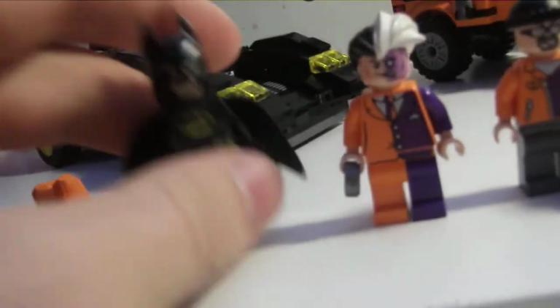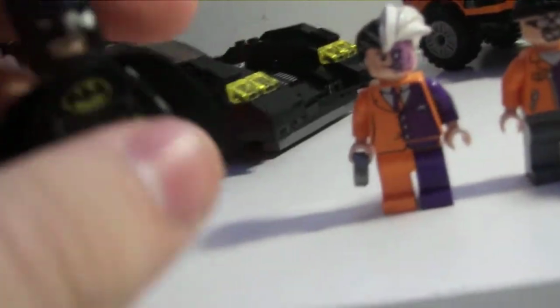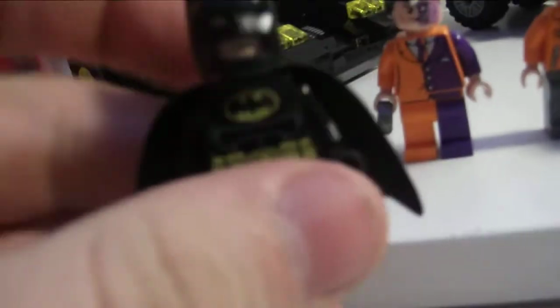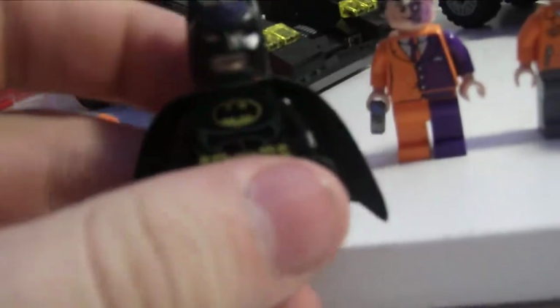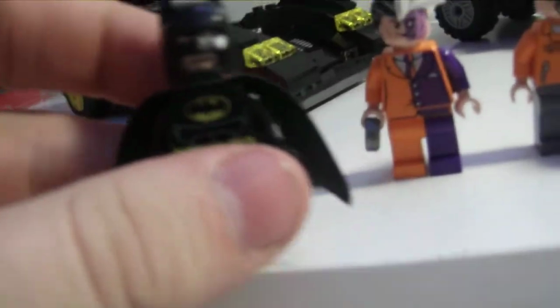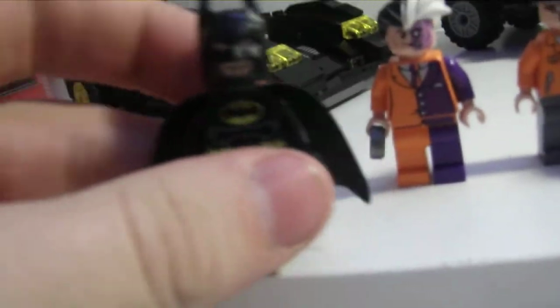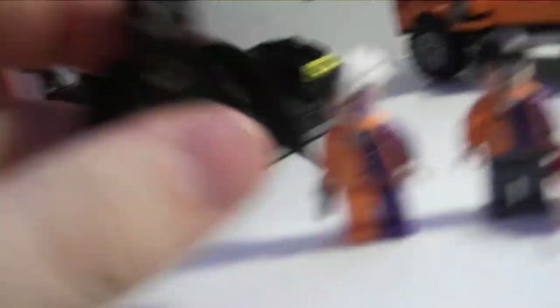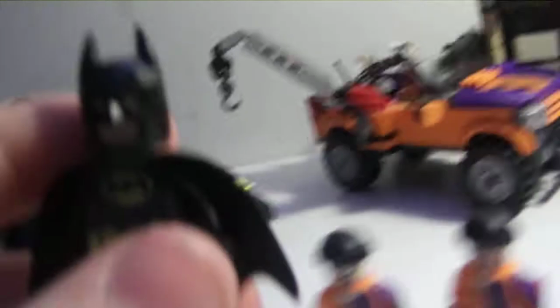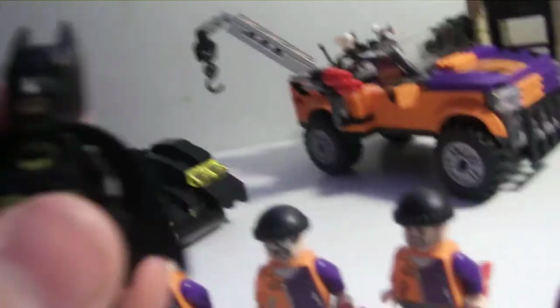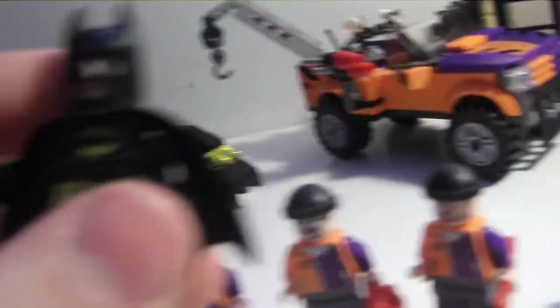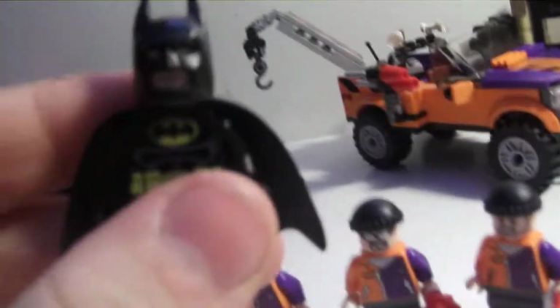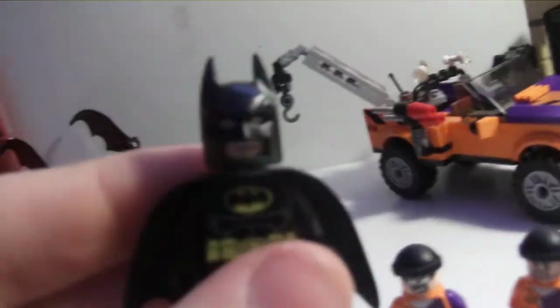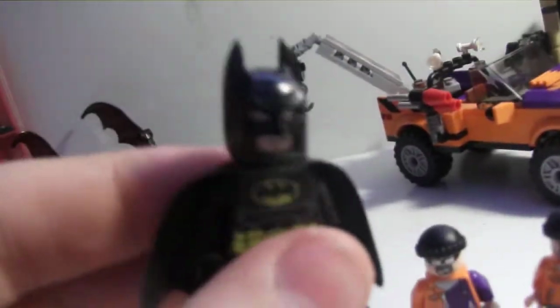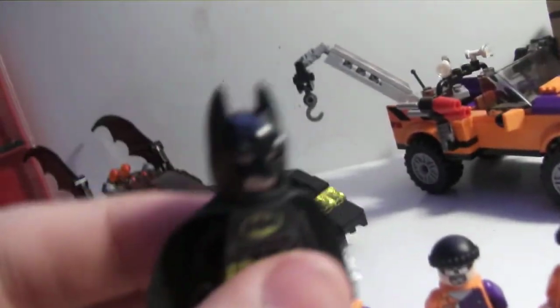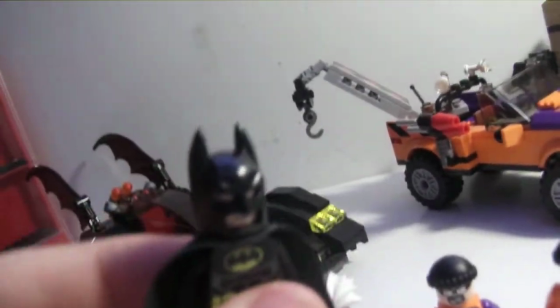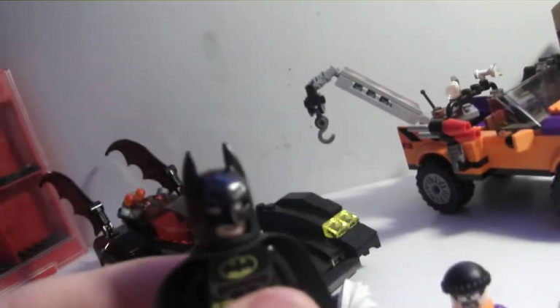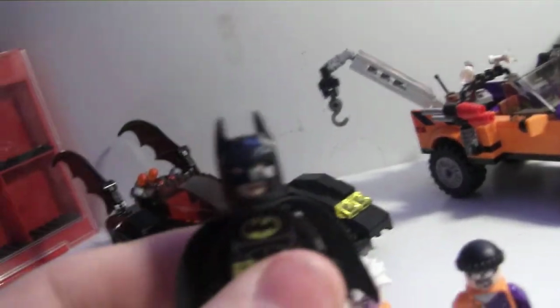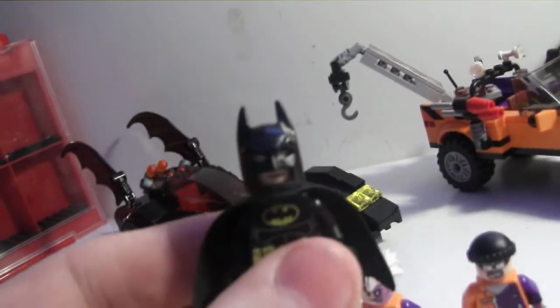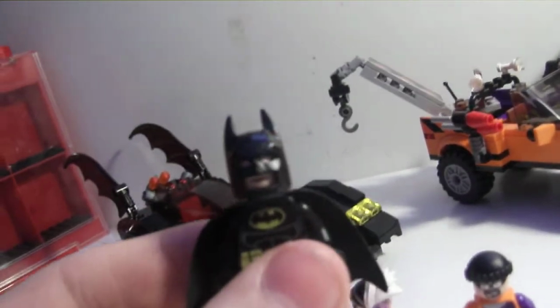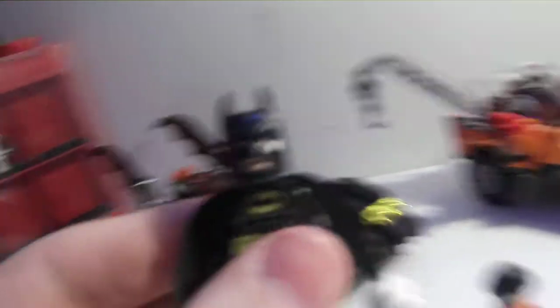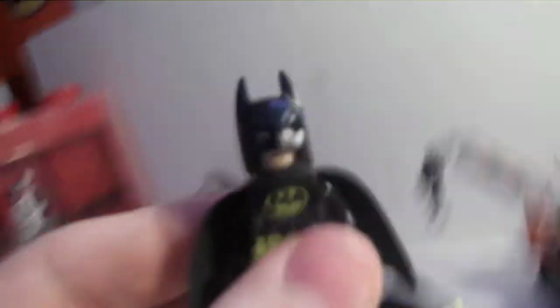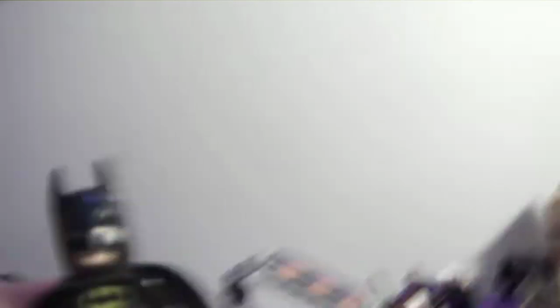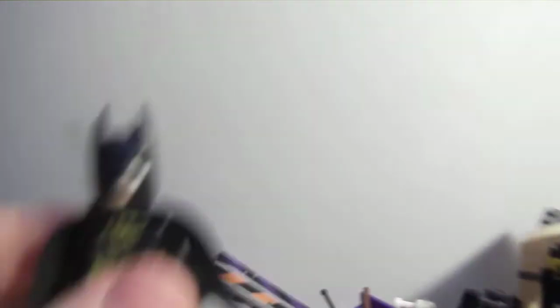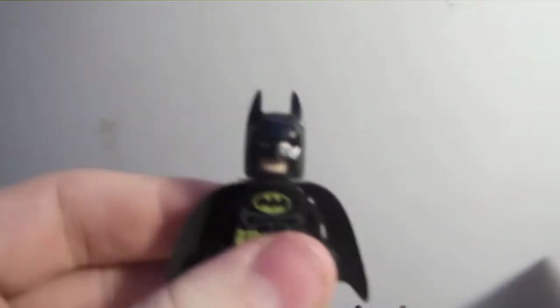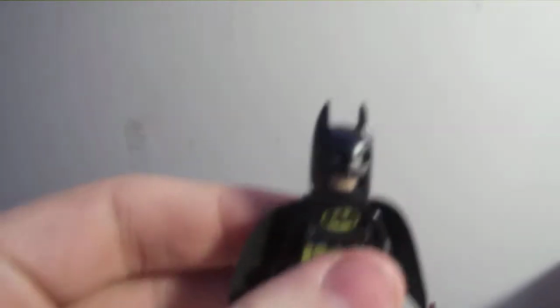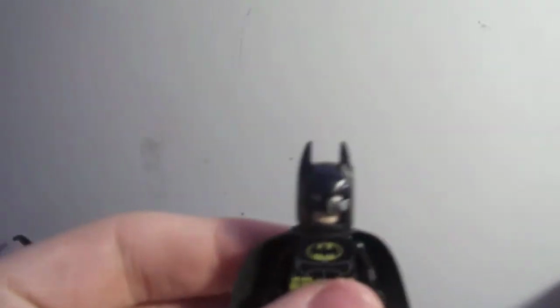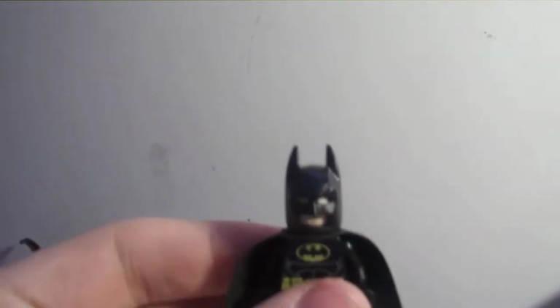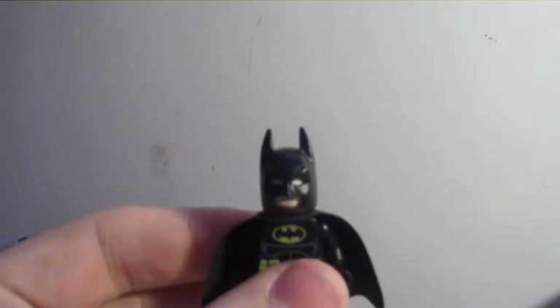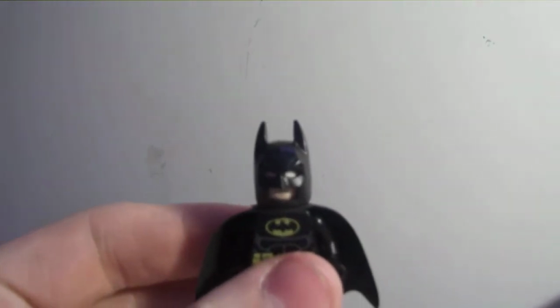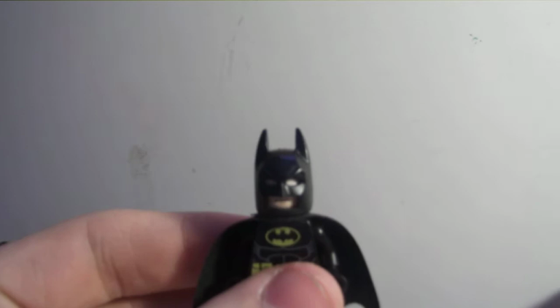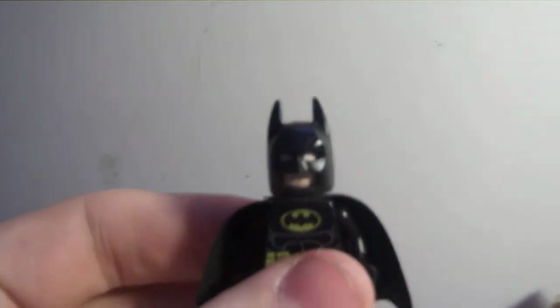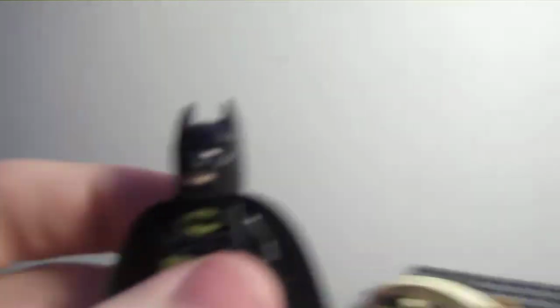We have the black-suited Batman, and since I just got it, it came with a cowl.